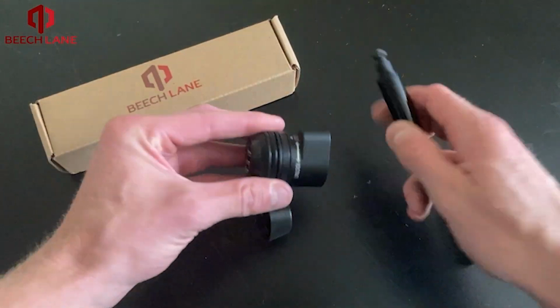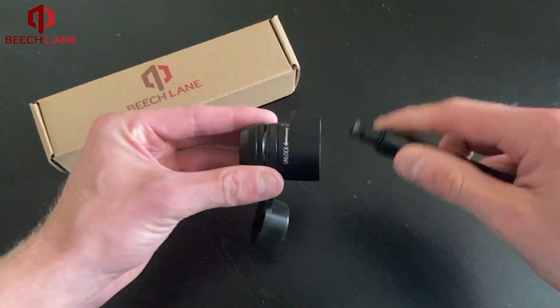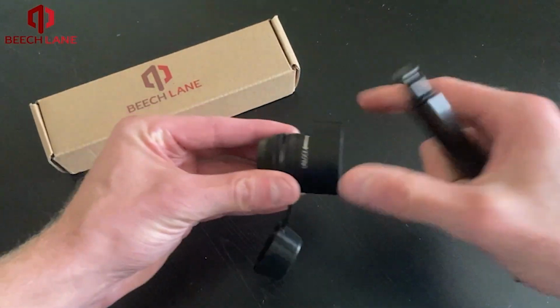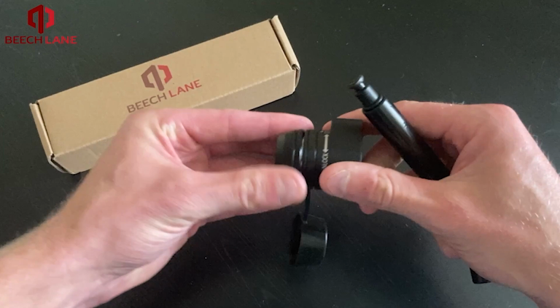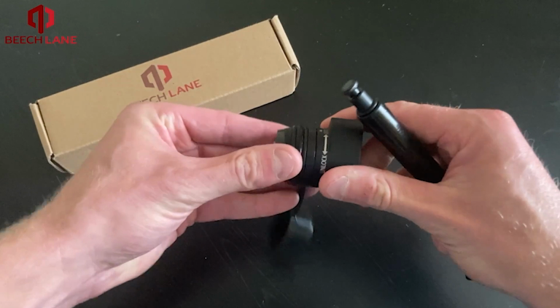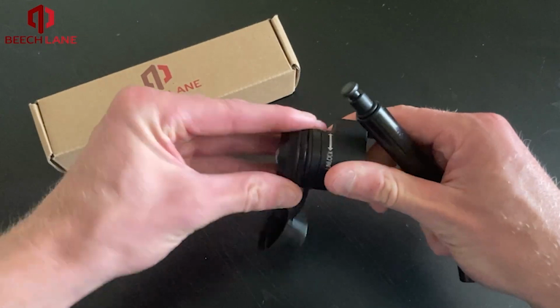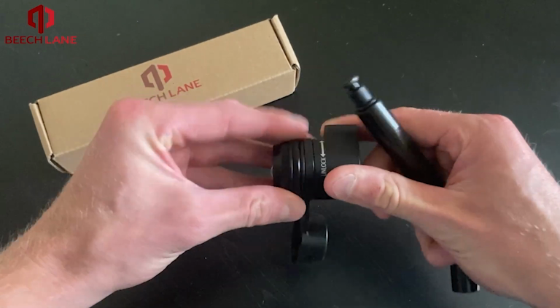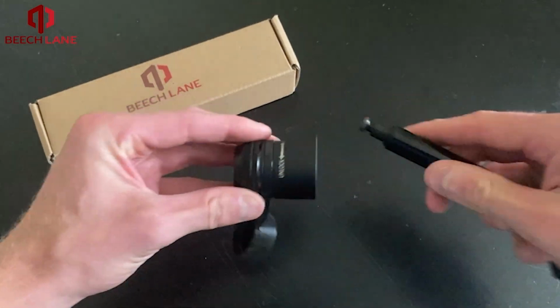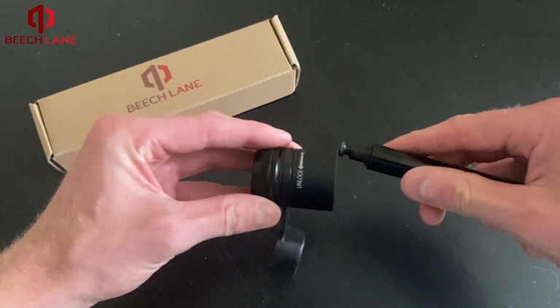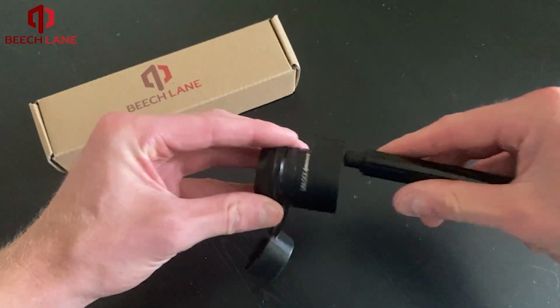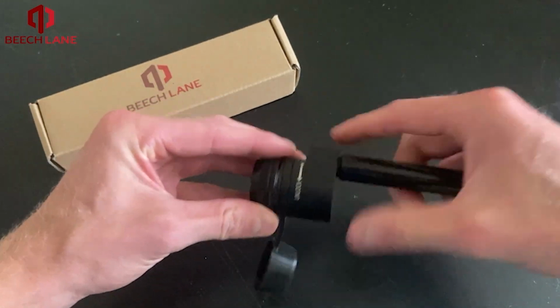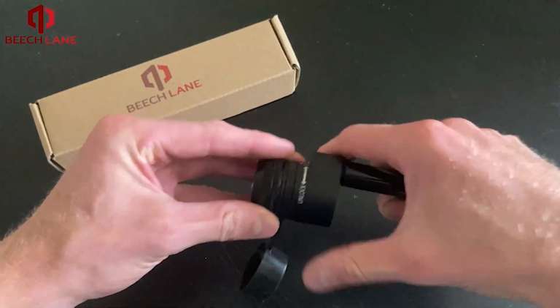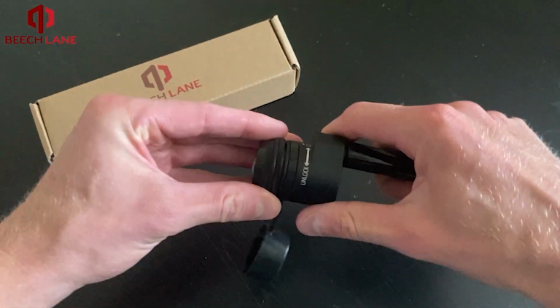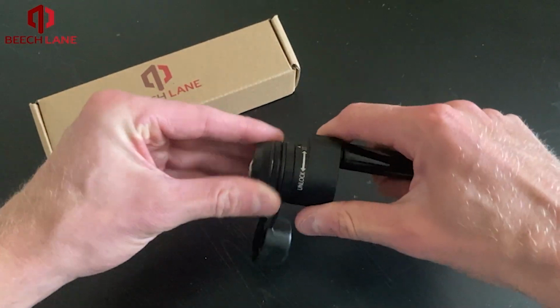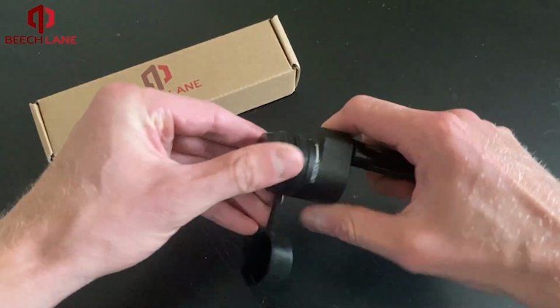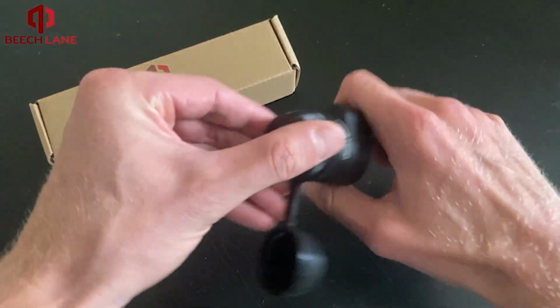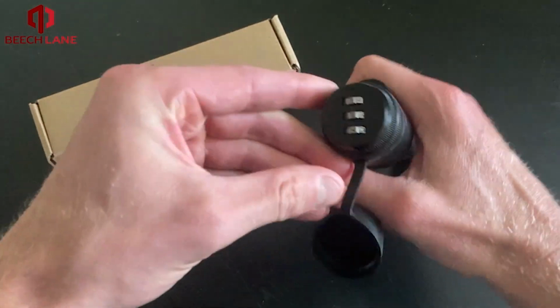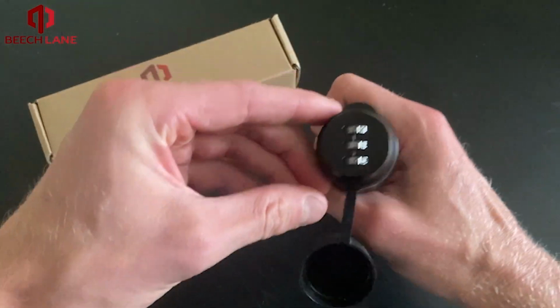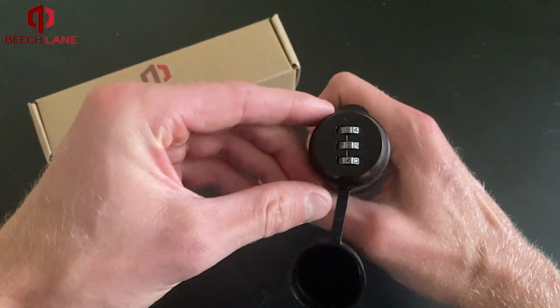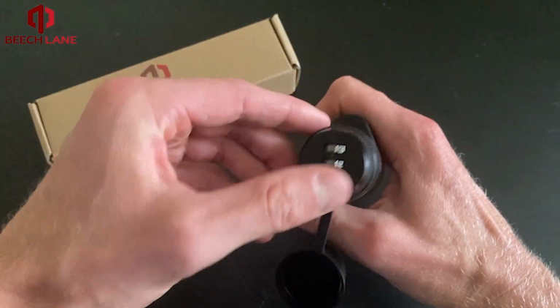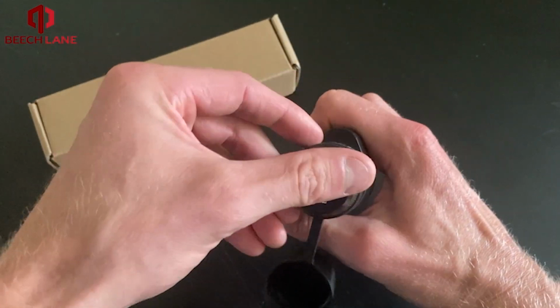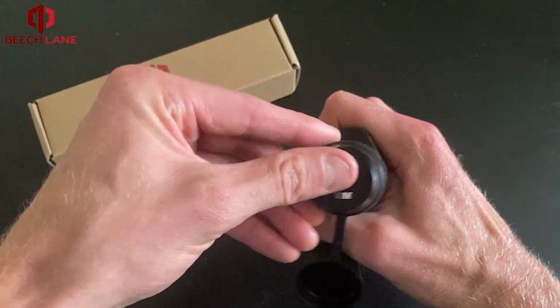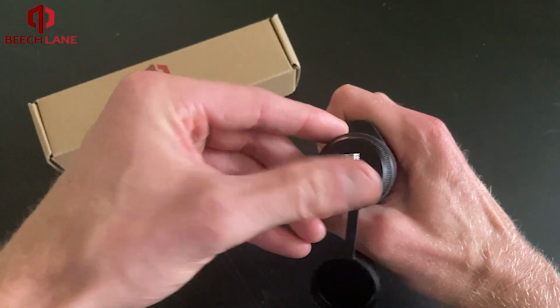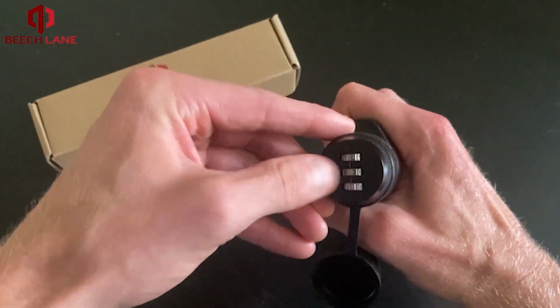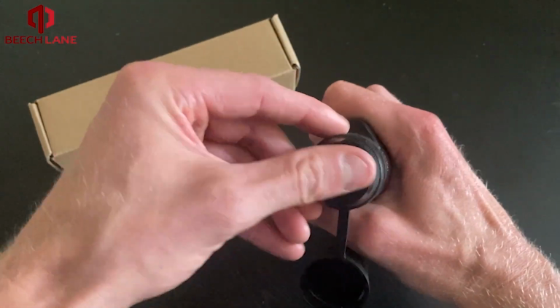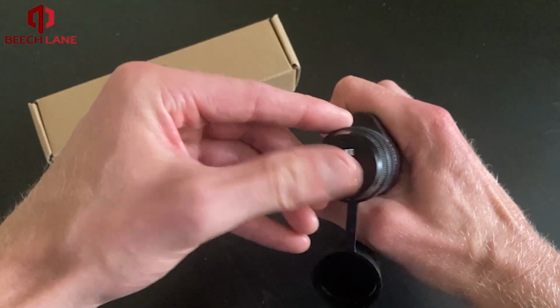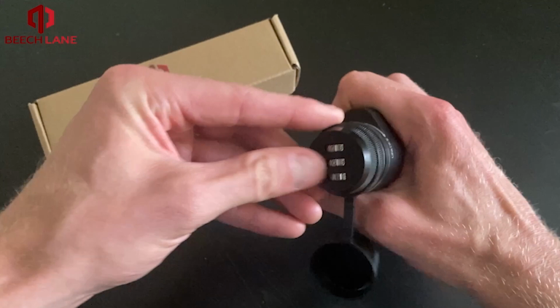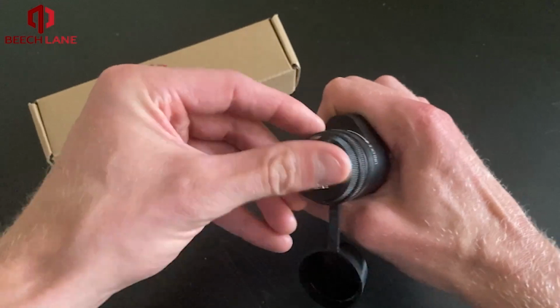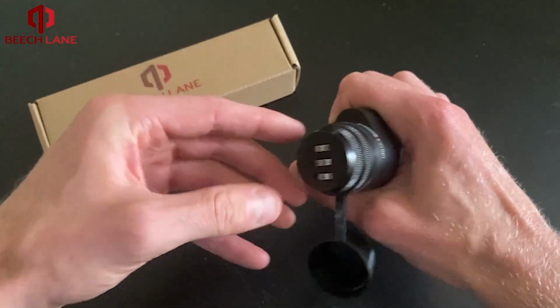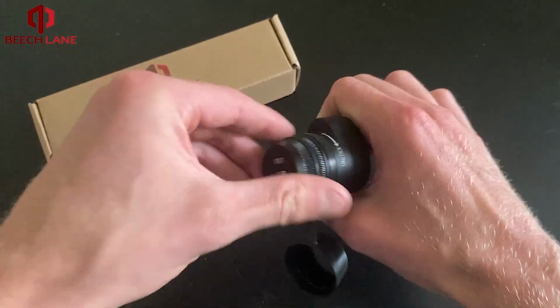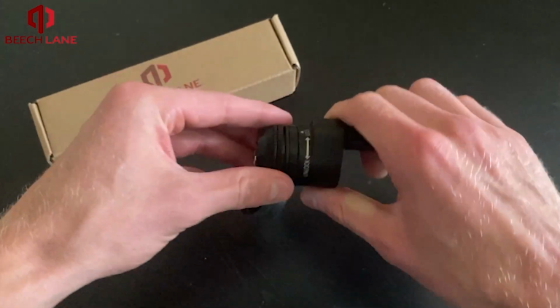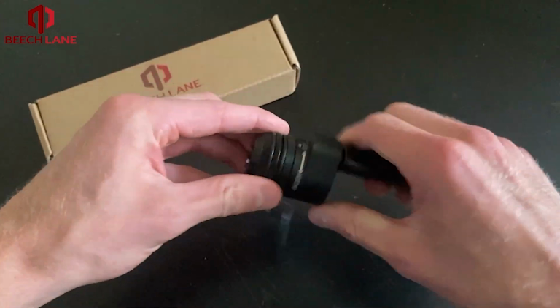You can now place the lock back on the pin, twist to the lock position, and randomize the numbers.